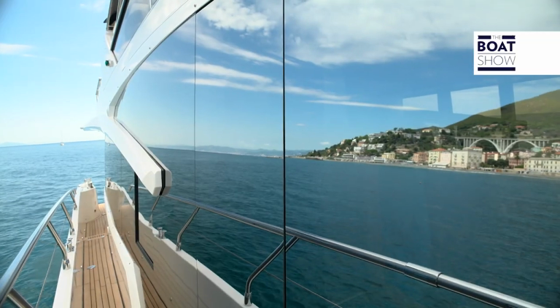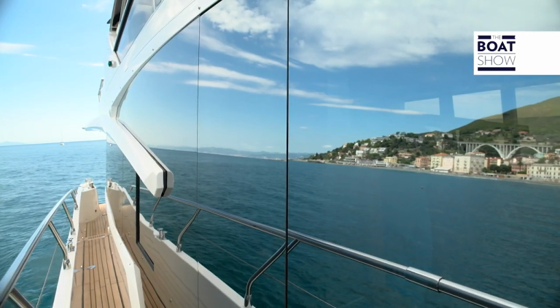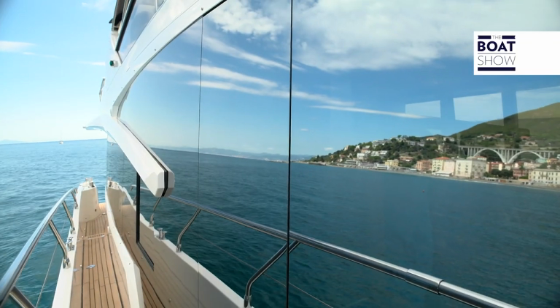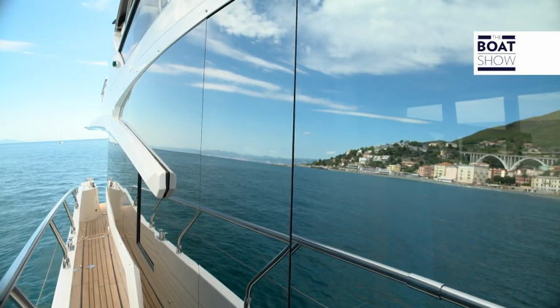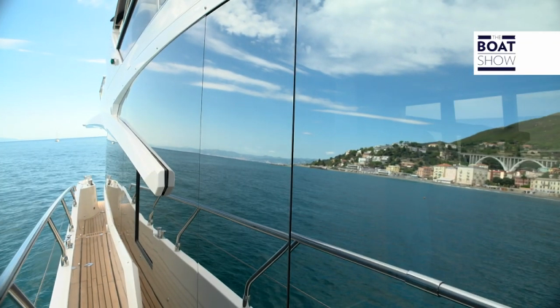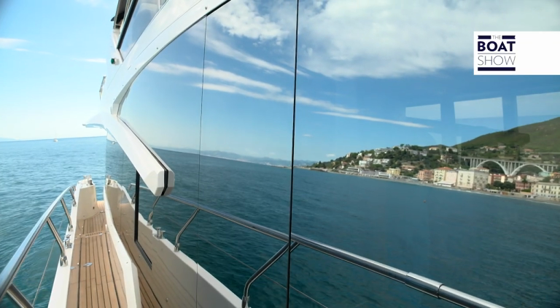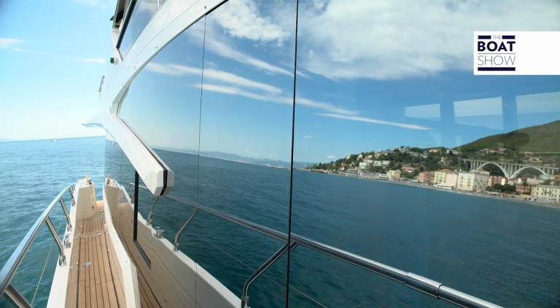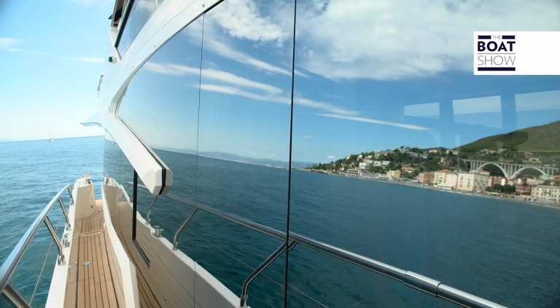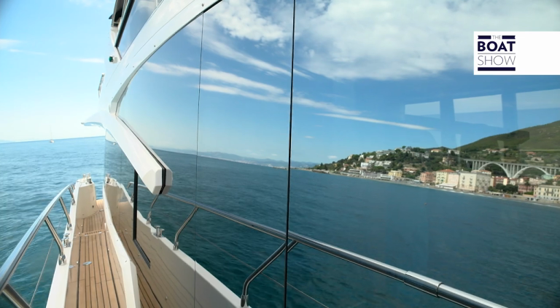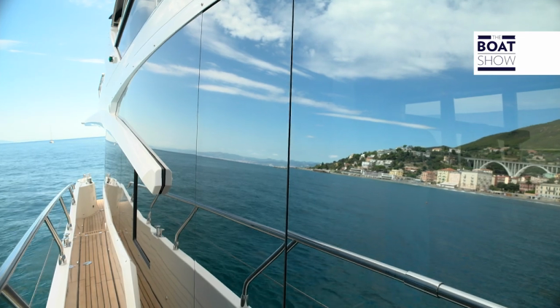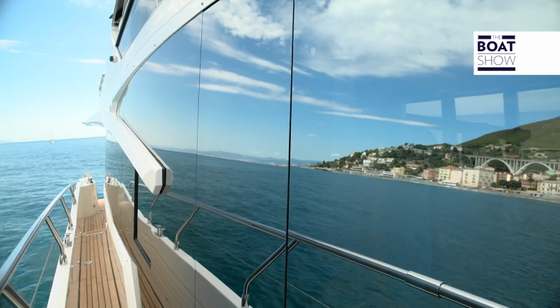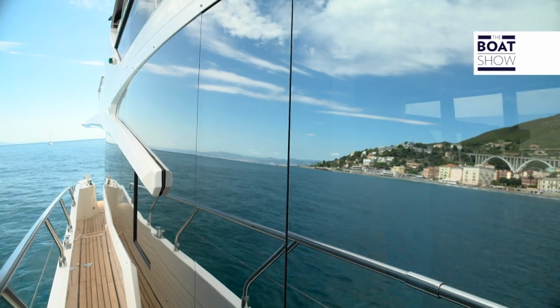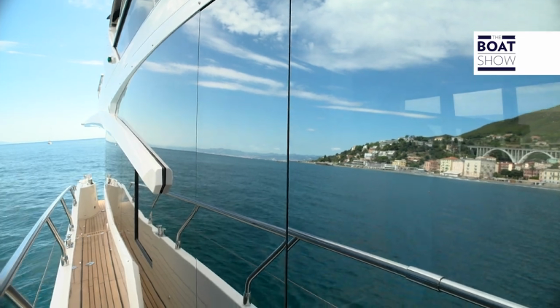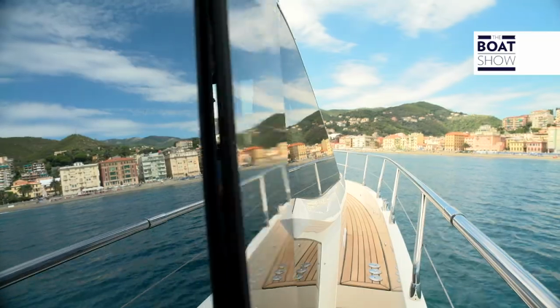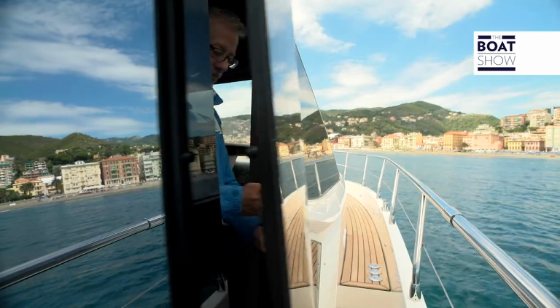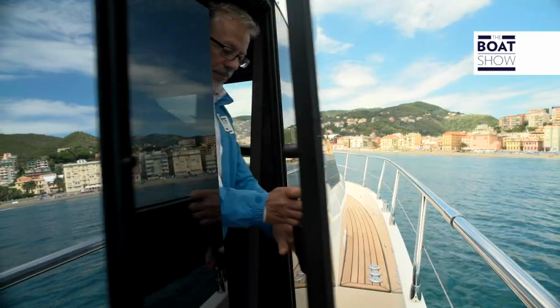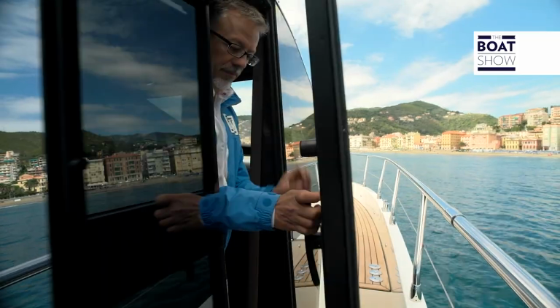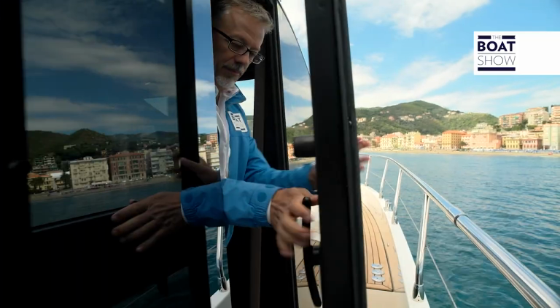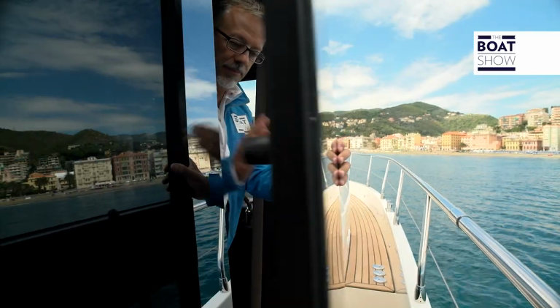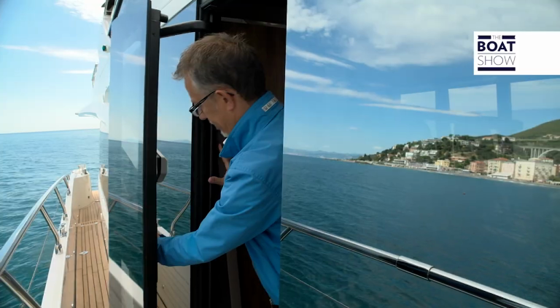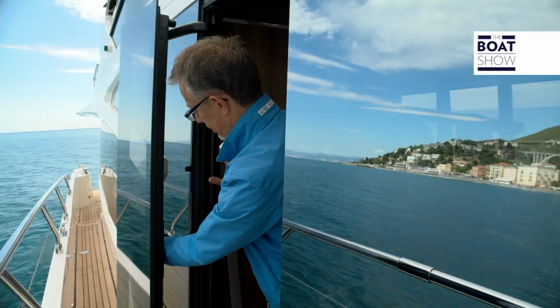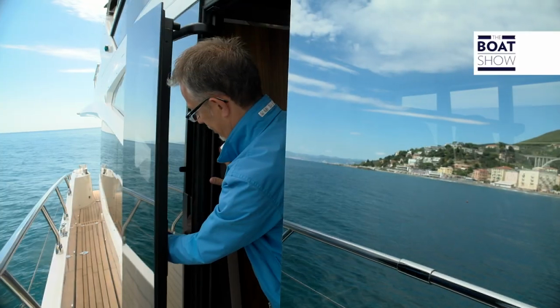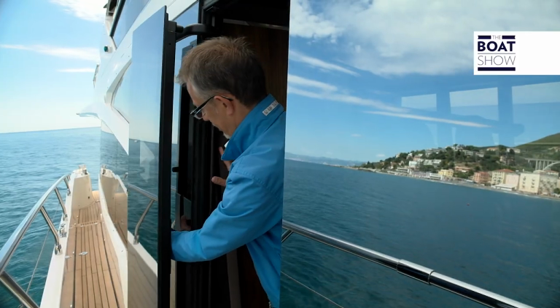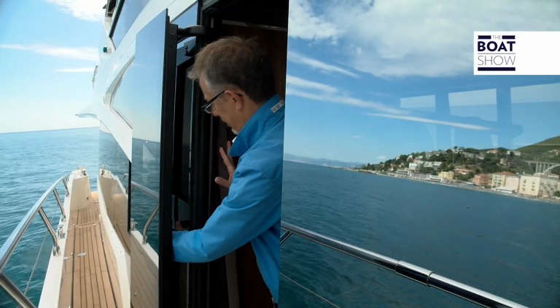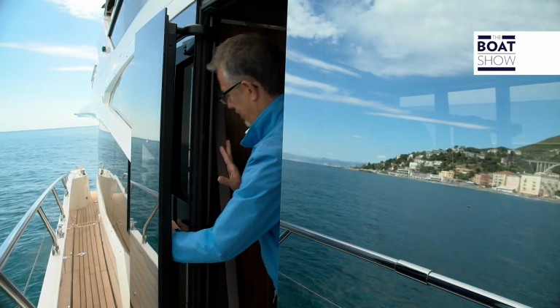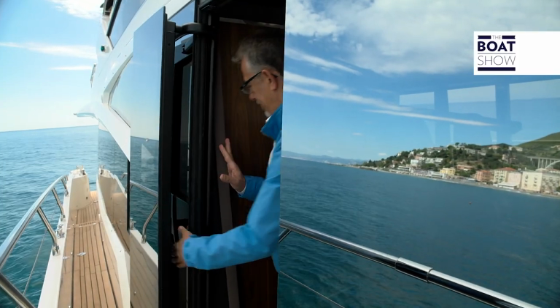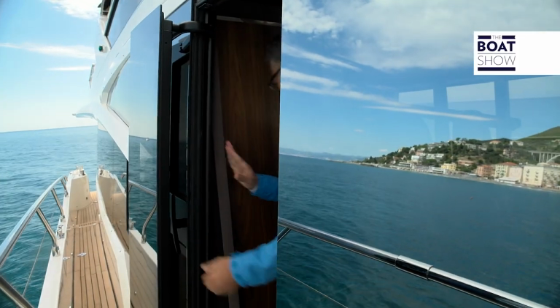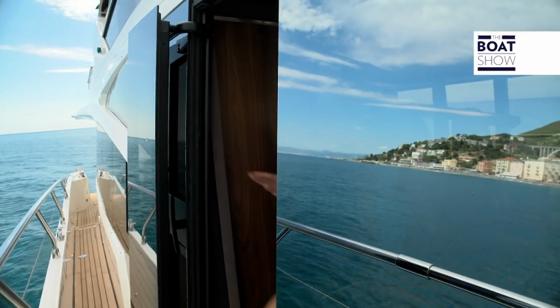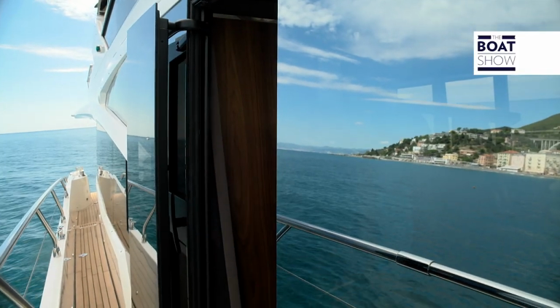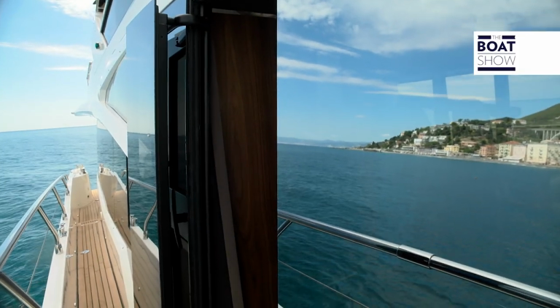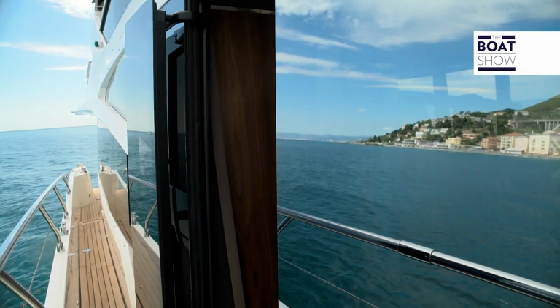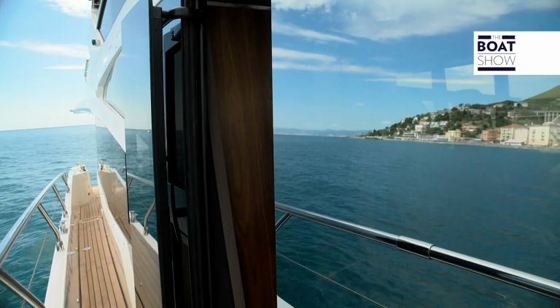This outside passage connects the bow and stern, but also leads to the wheelhouse through this sliding door.